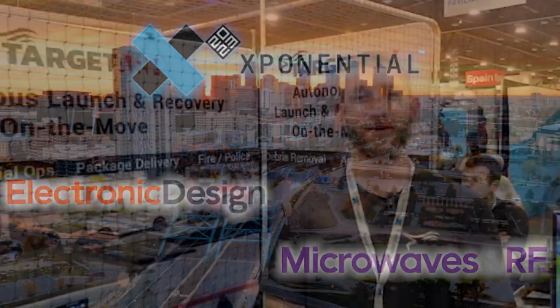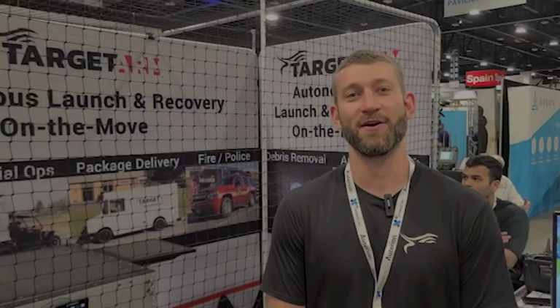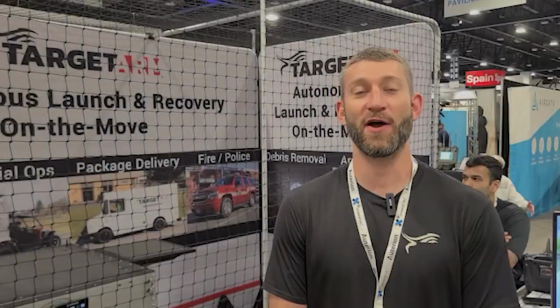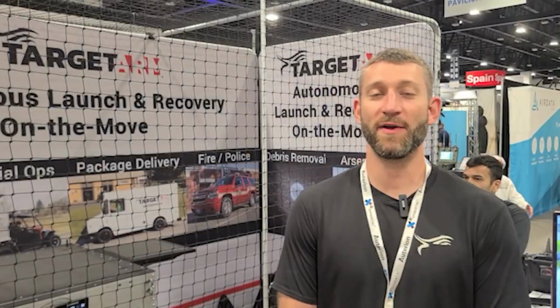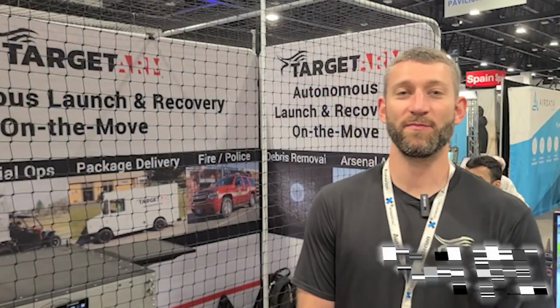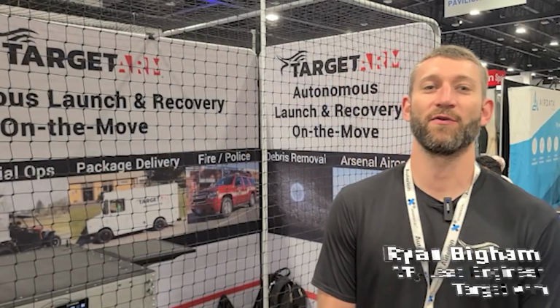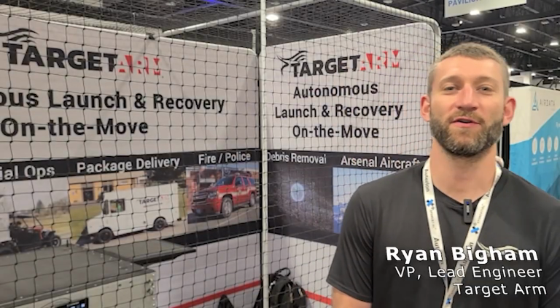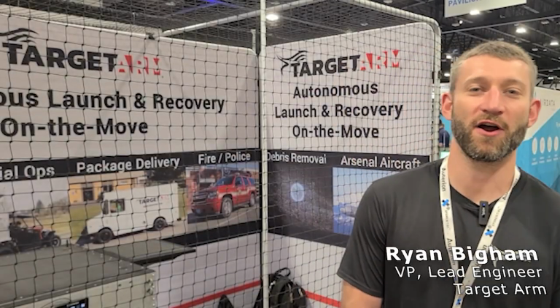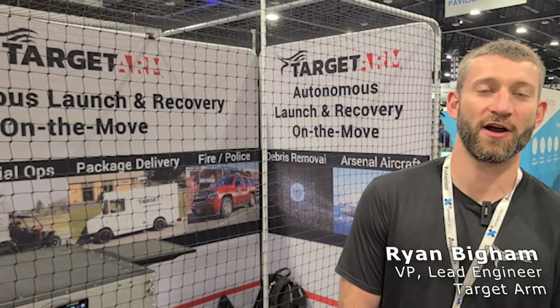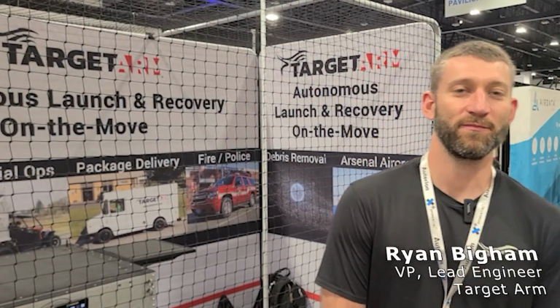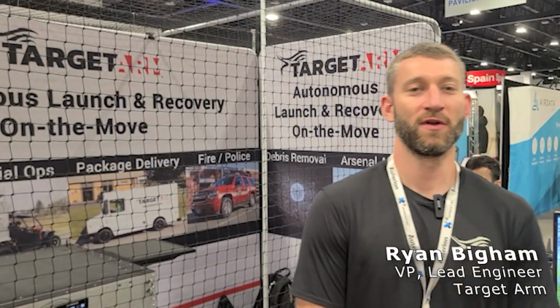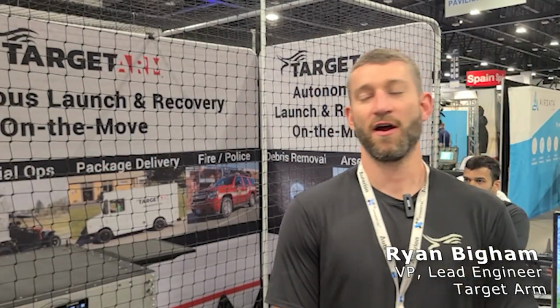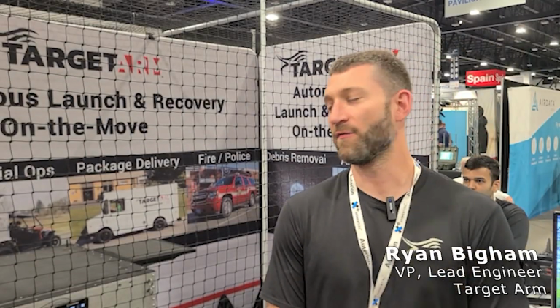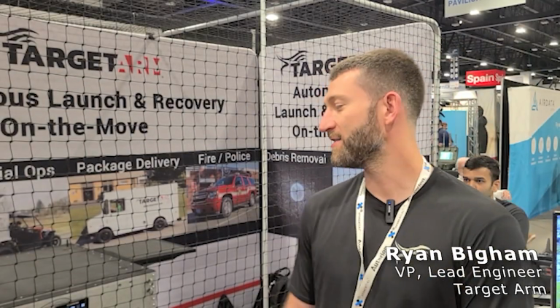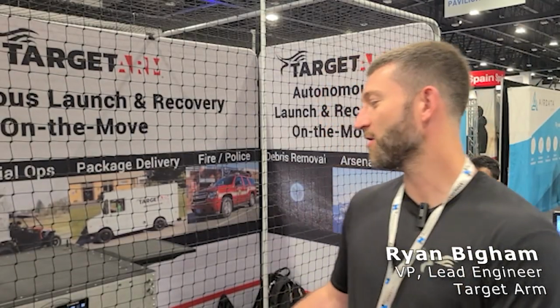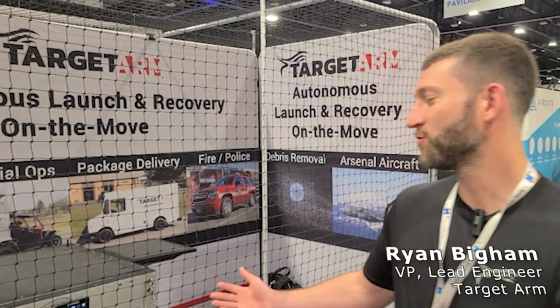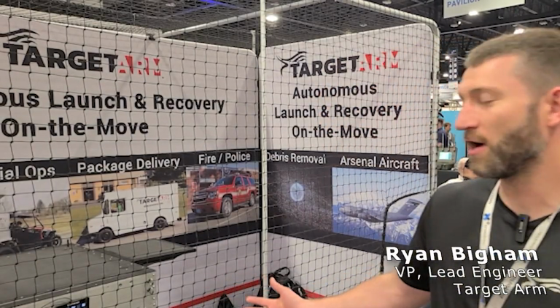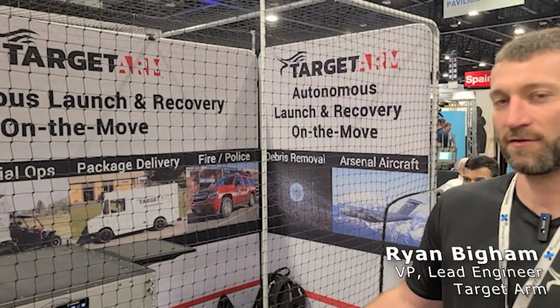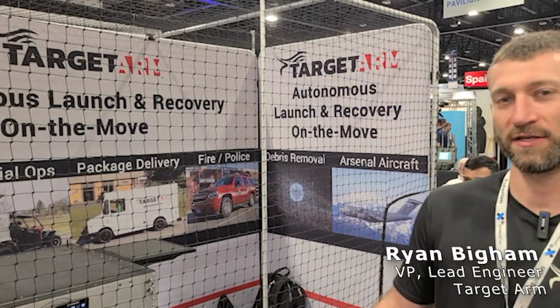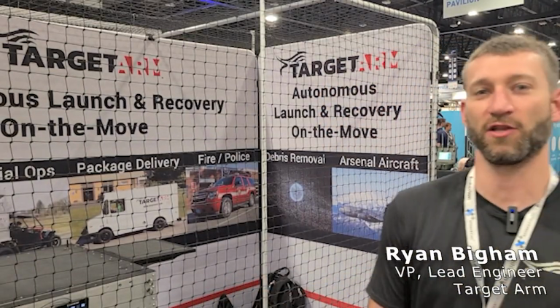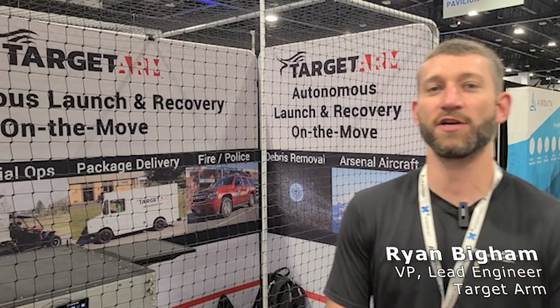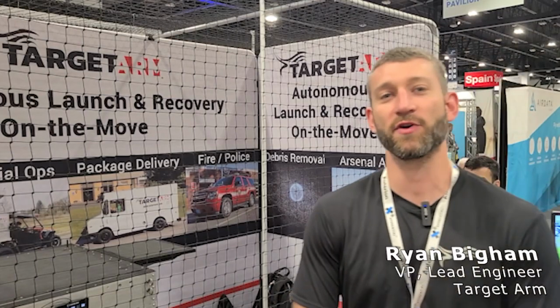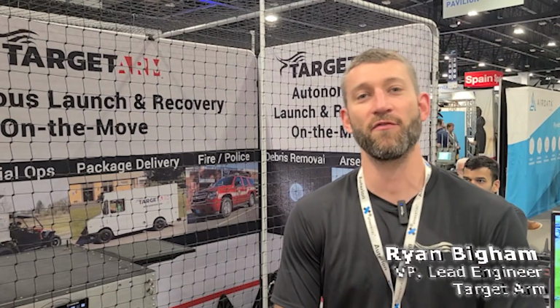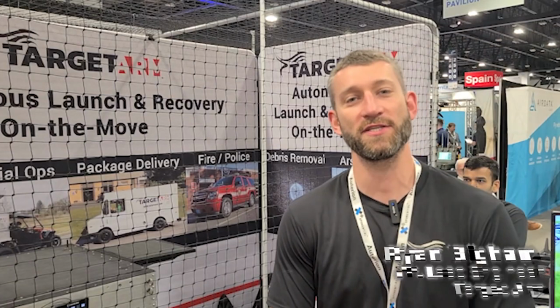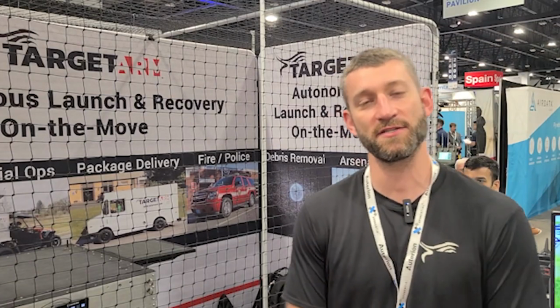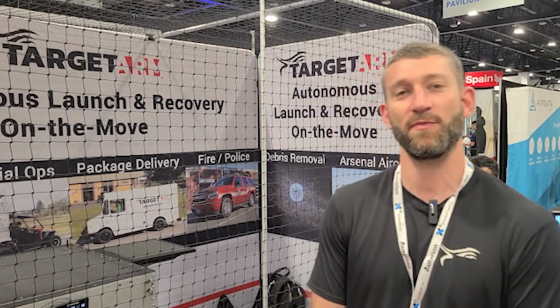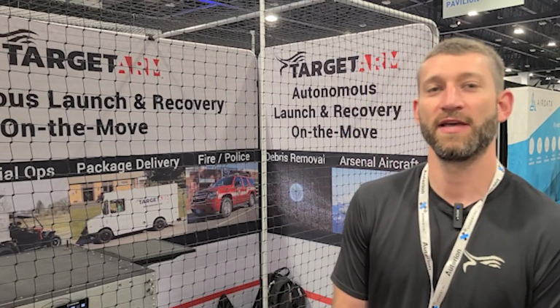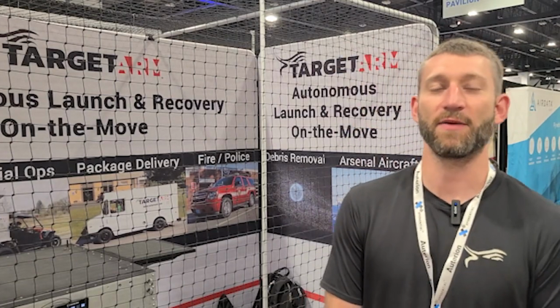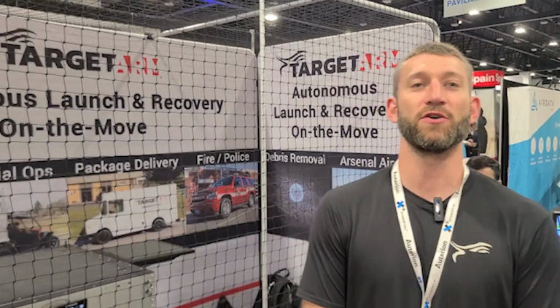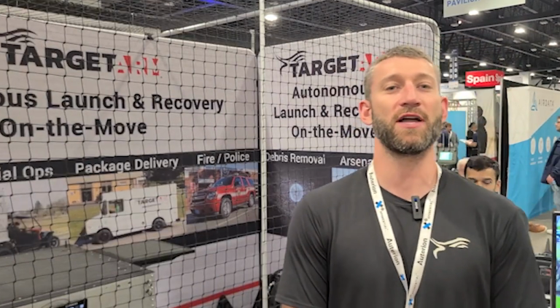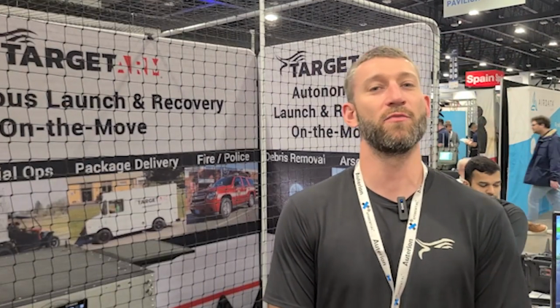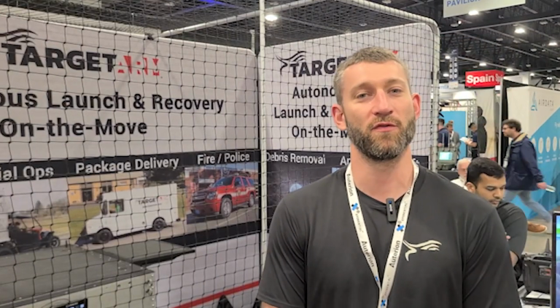I'm Ryan Bigham. I work for Target Arm. Our device is called Tular. It's a launch and recovery system that can be used on the move.